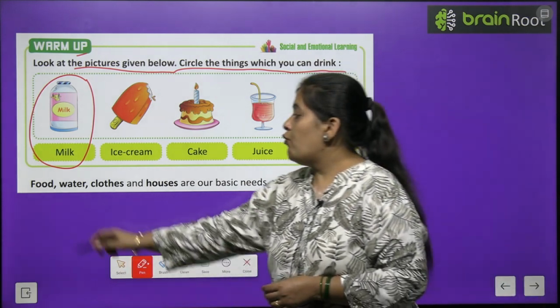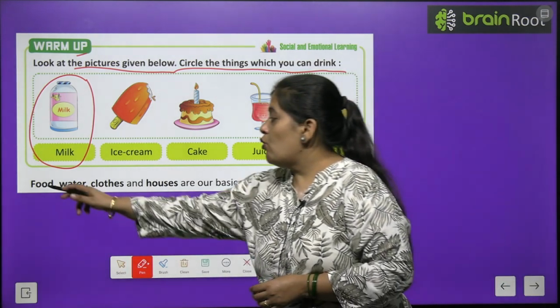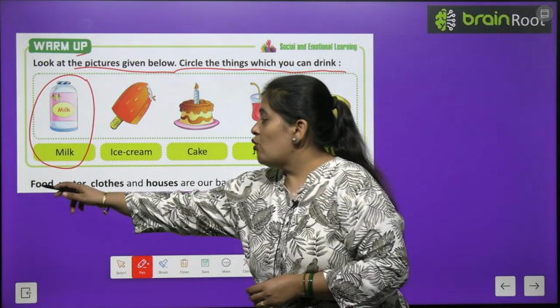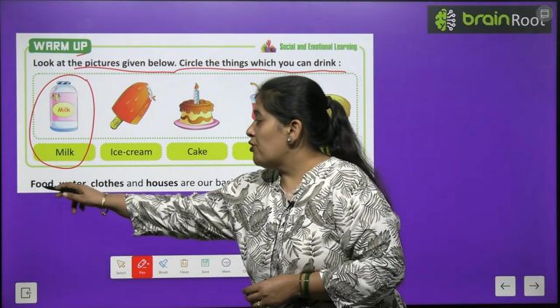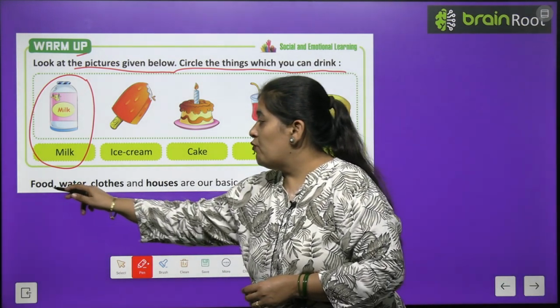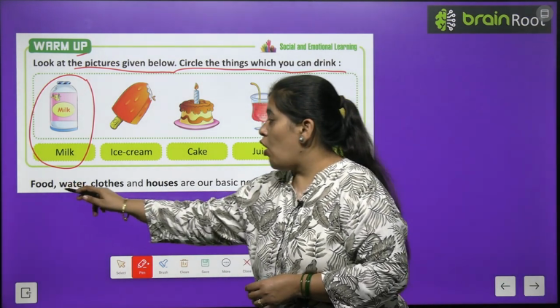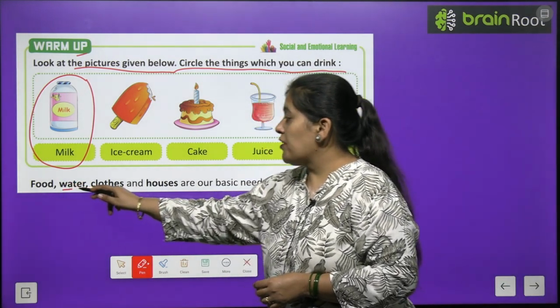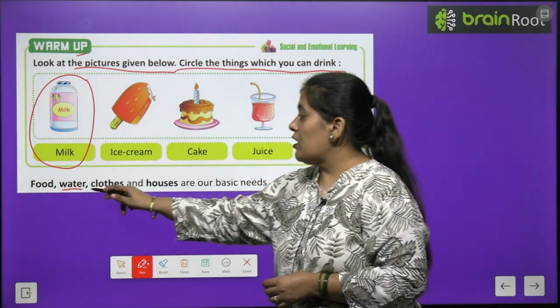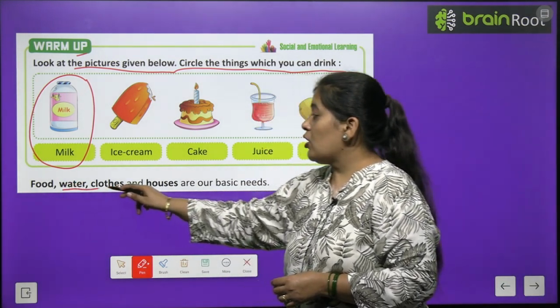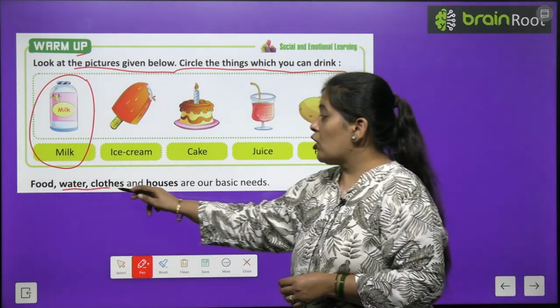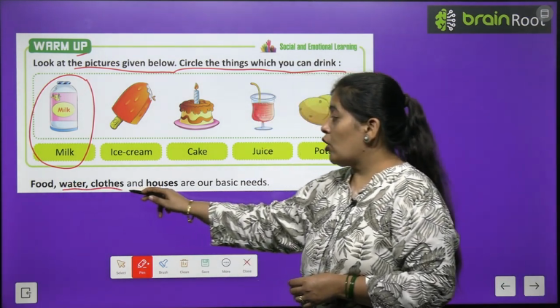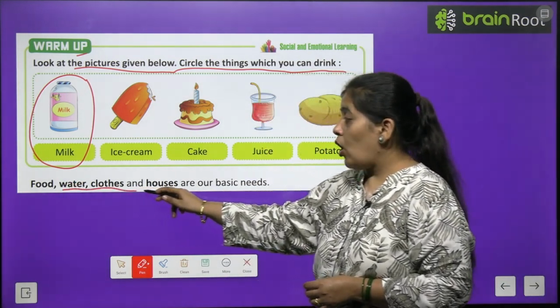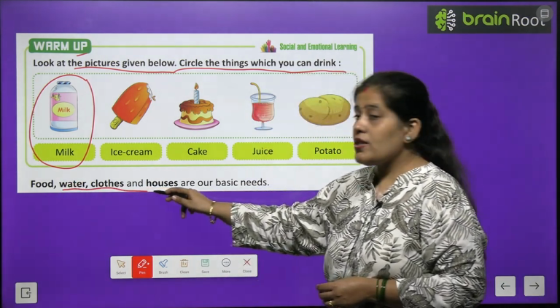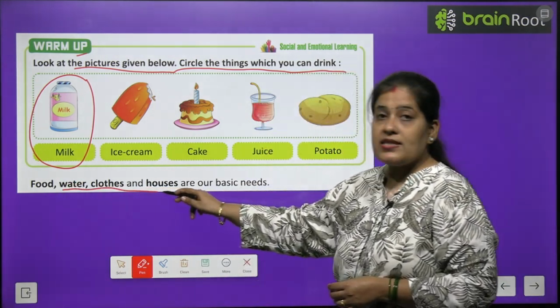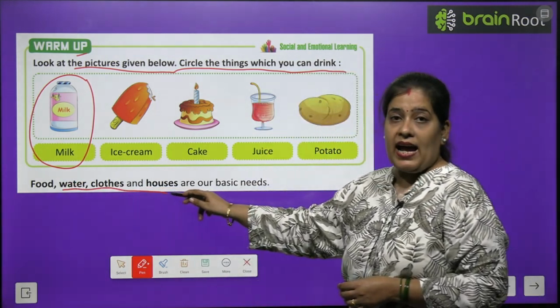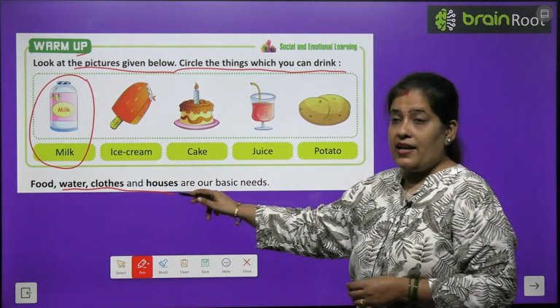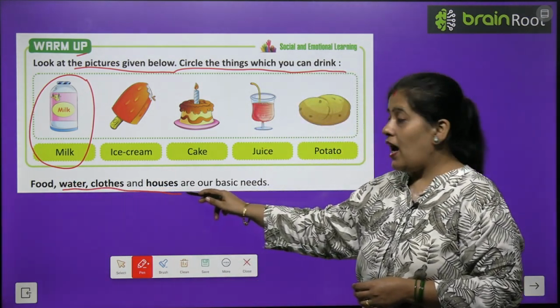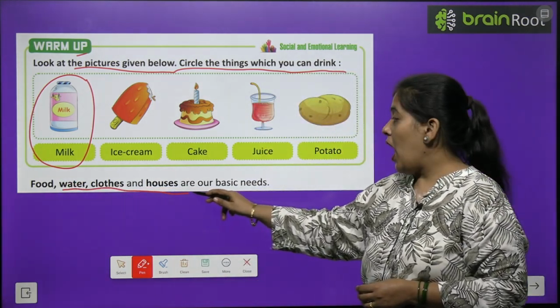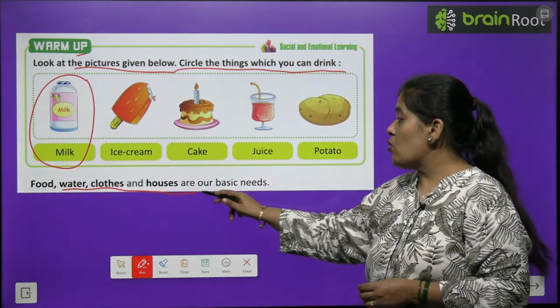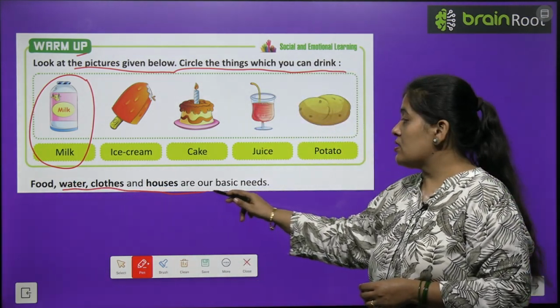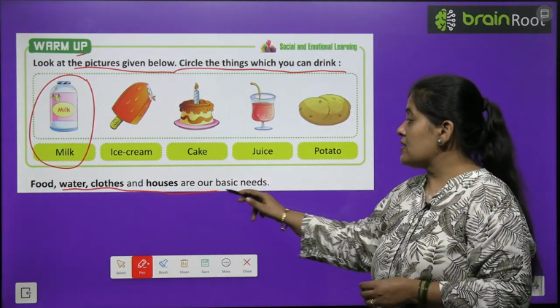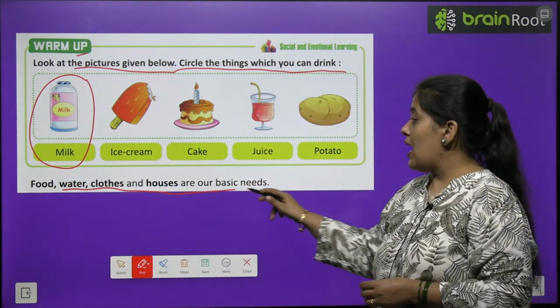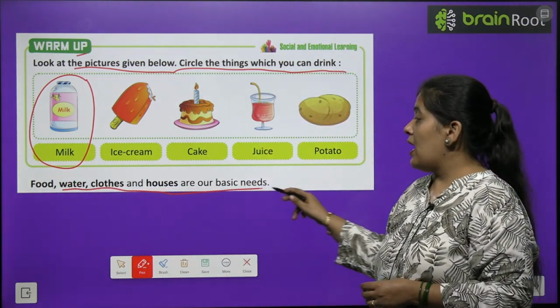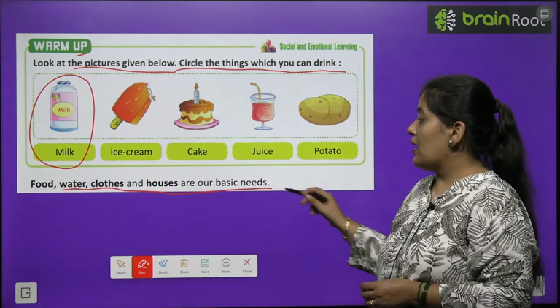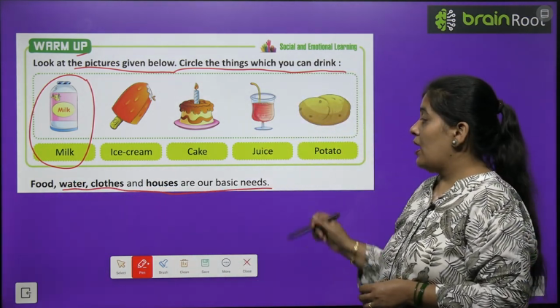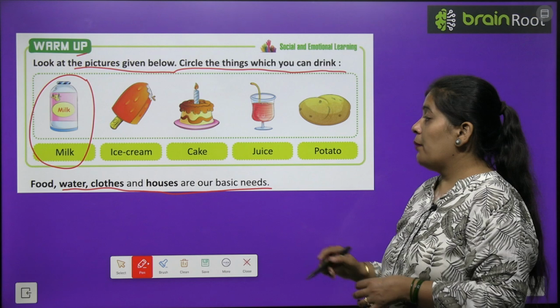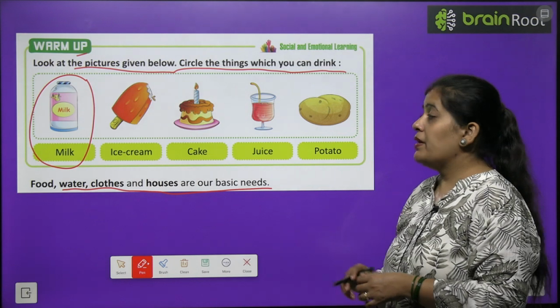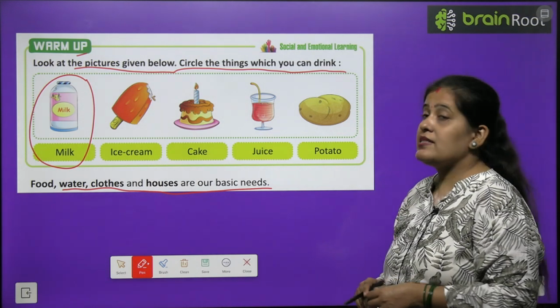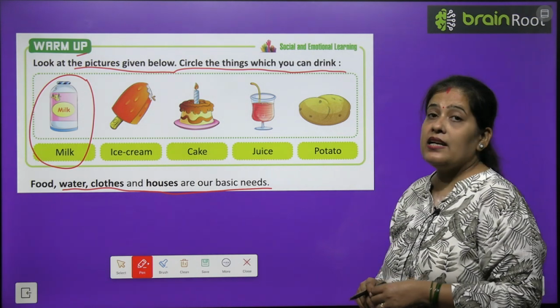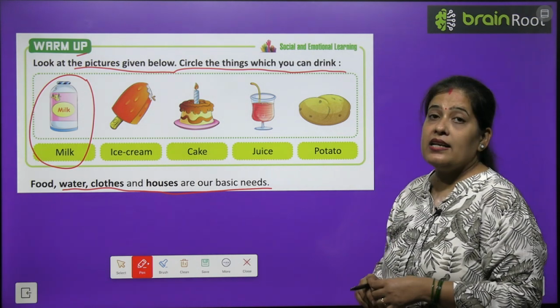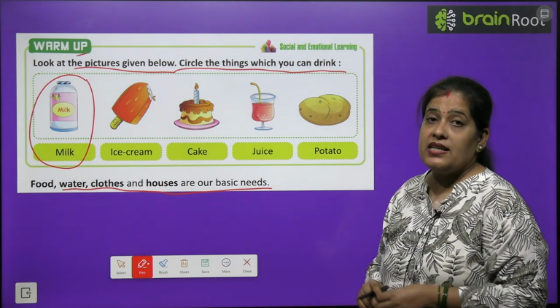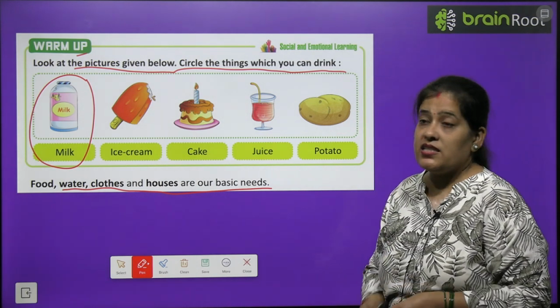Food, water, clothes and houses are our basic needs.